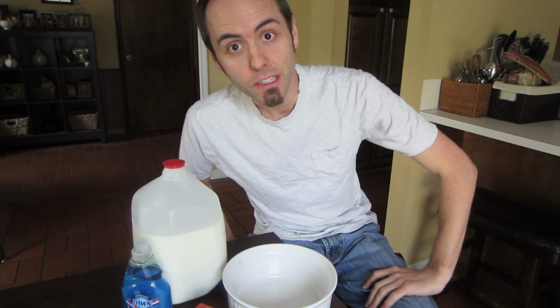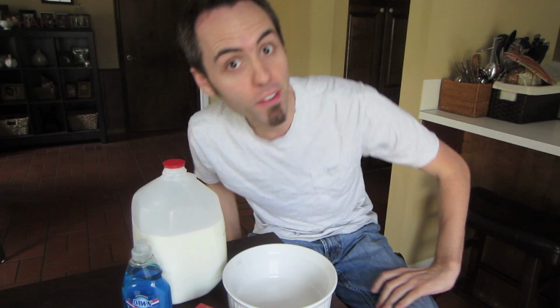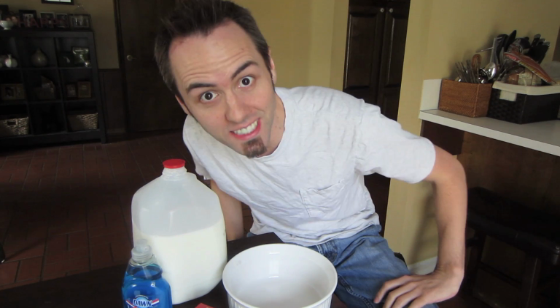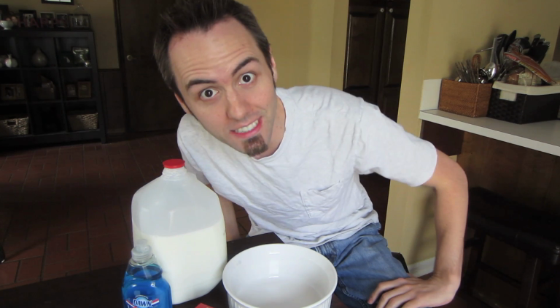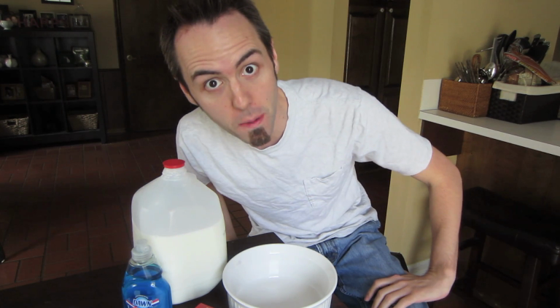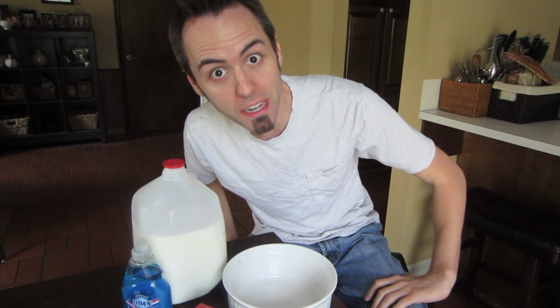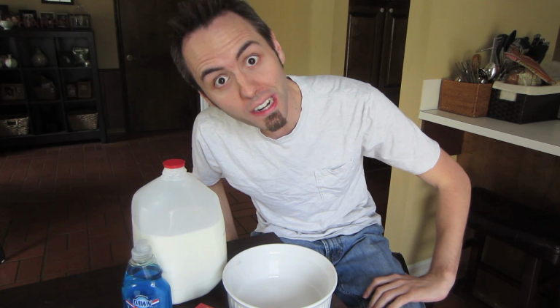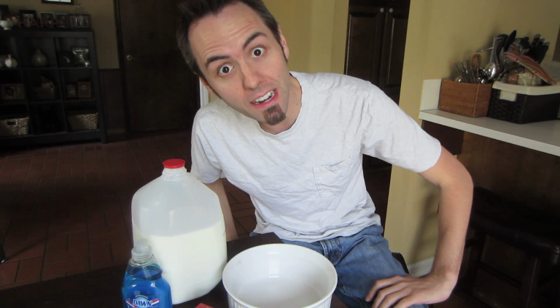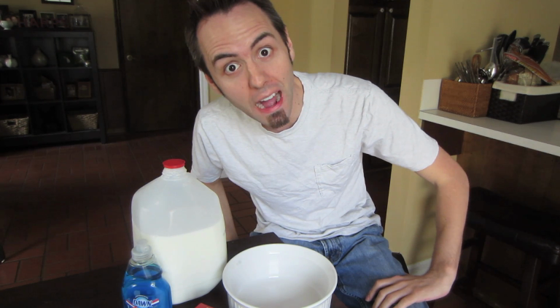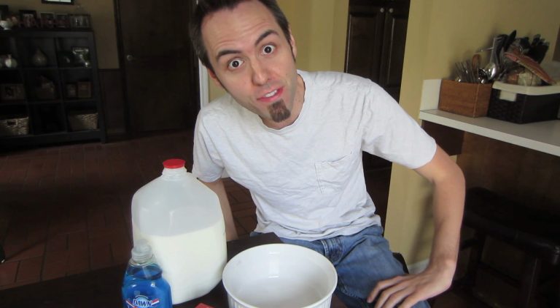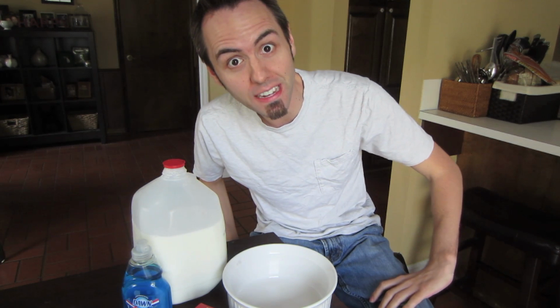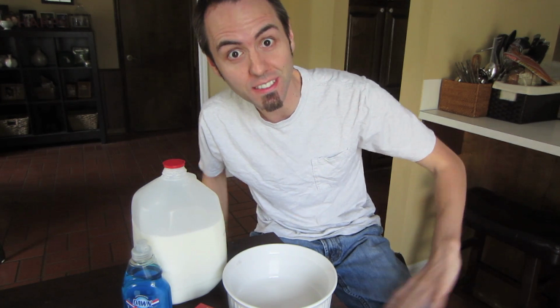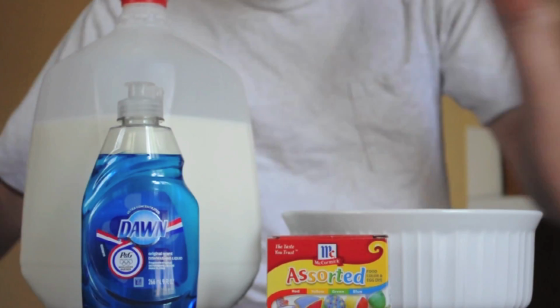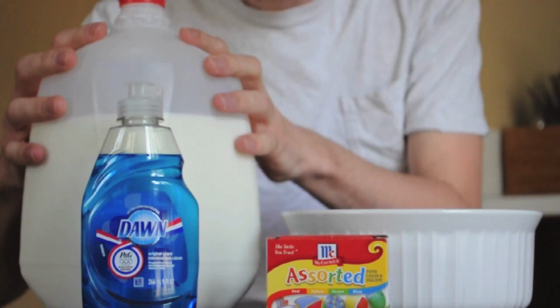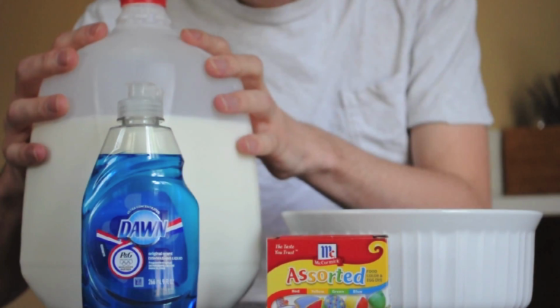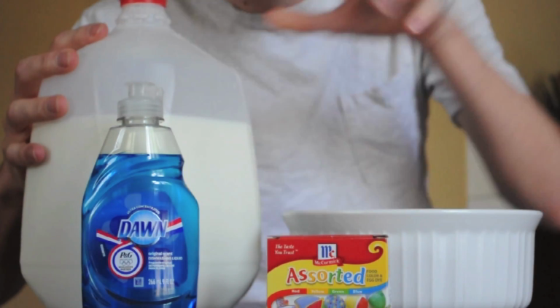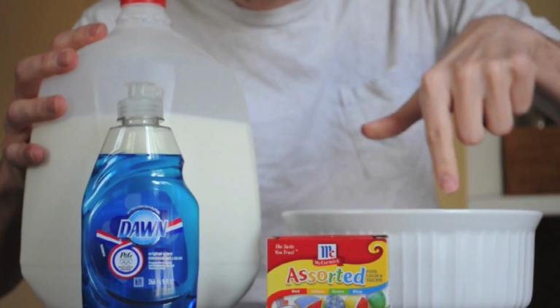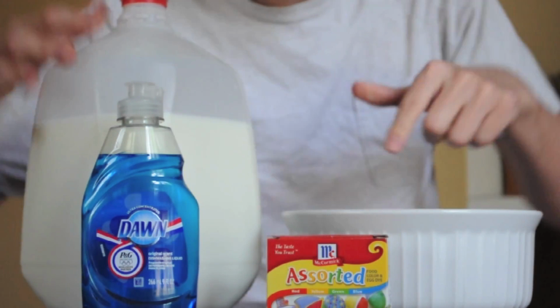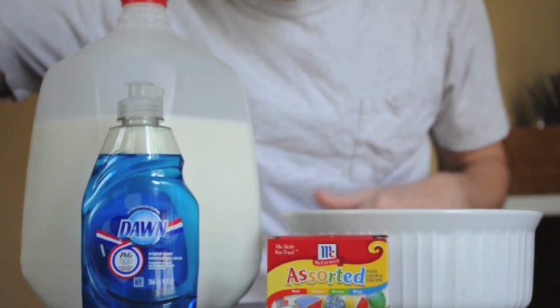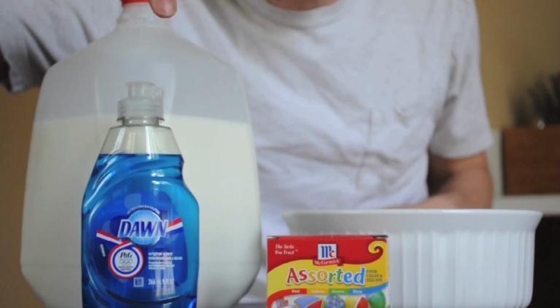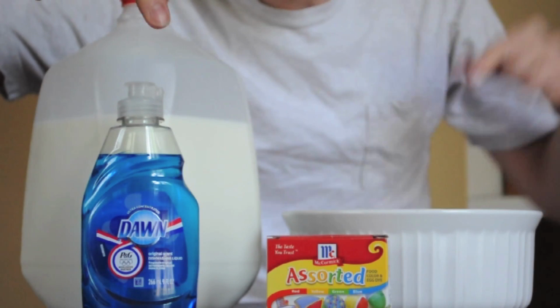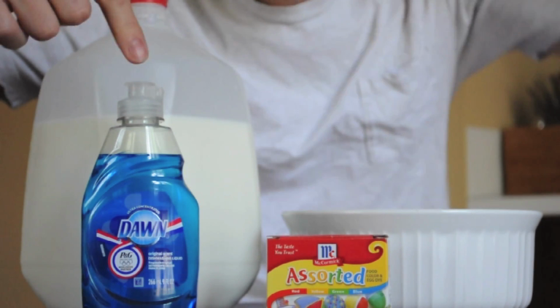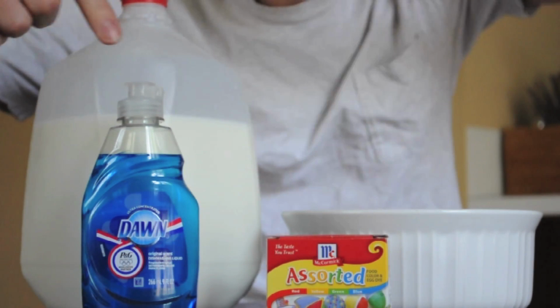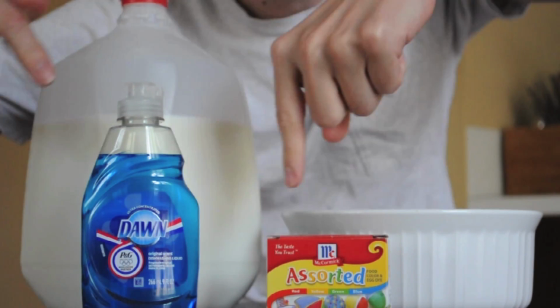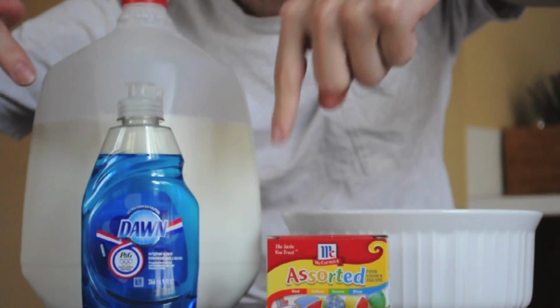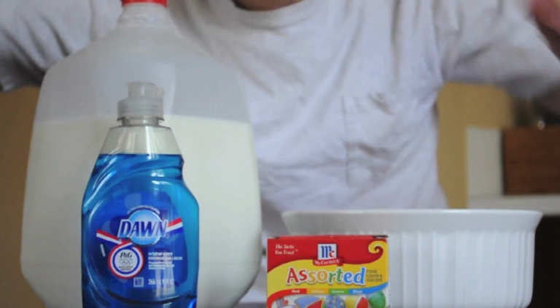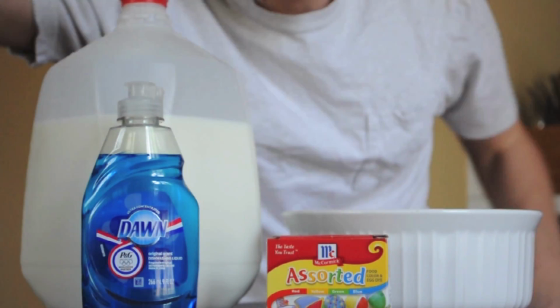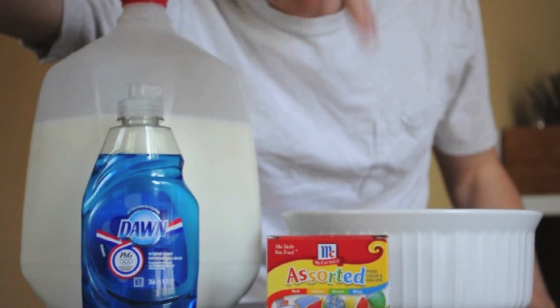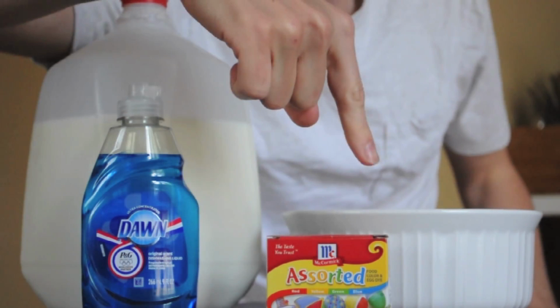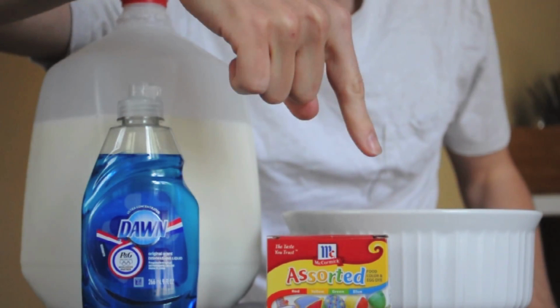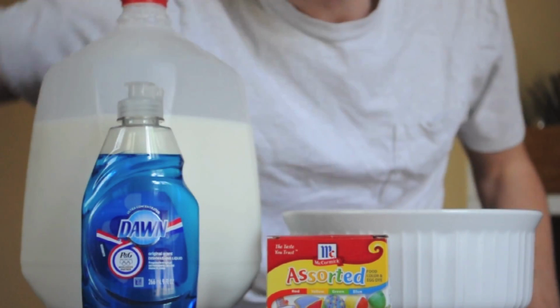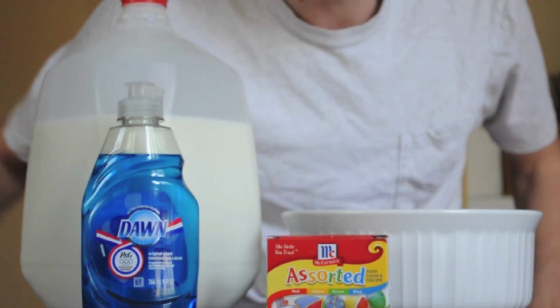So for this science experiment, you're going to need five things: some milk, a bowl, Dawn, a Q-tip, and some food coloring.